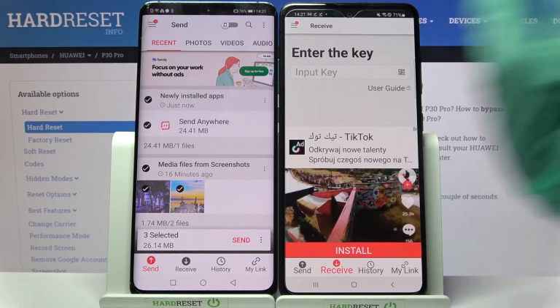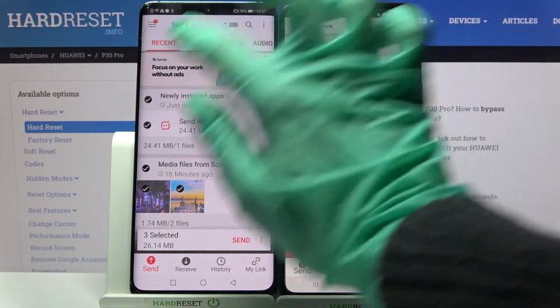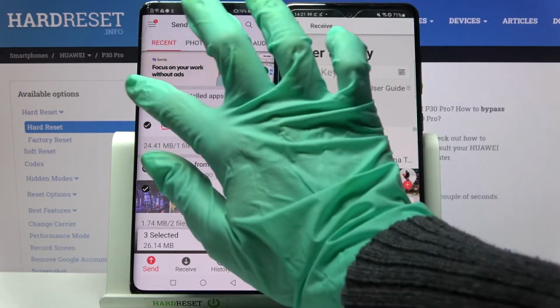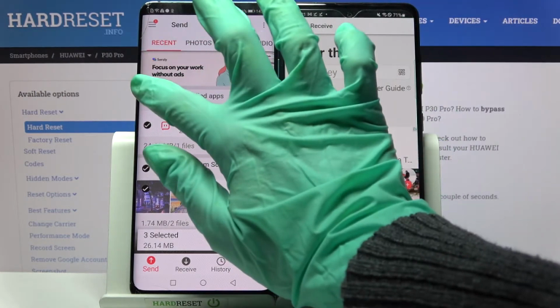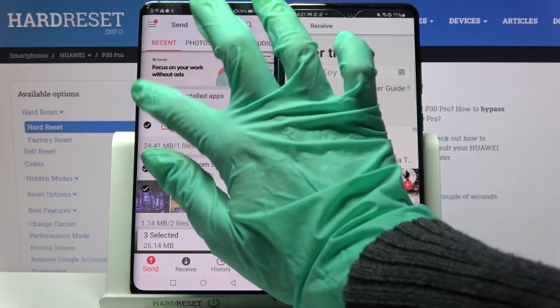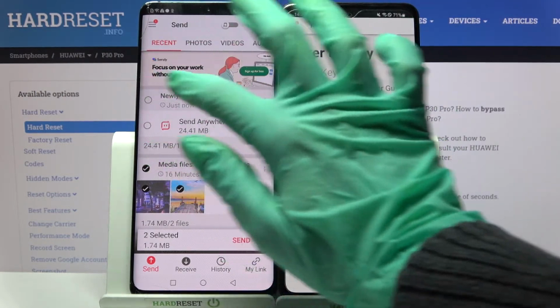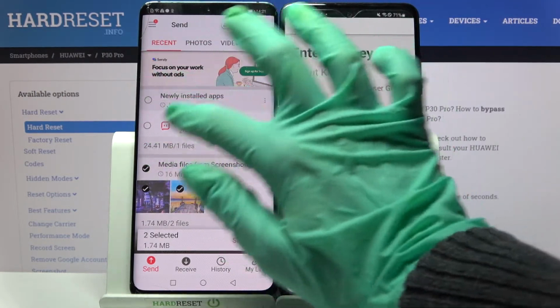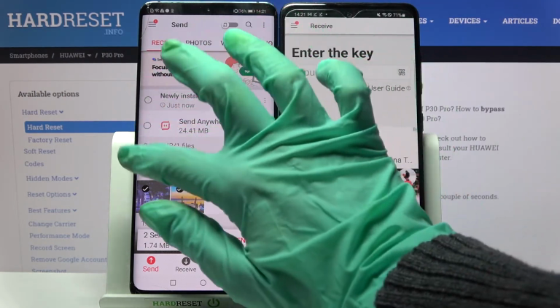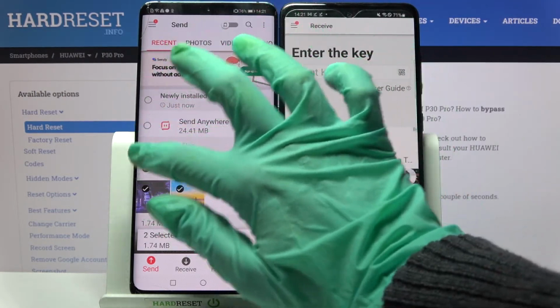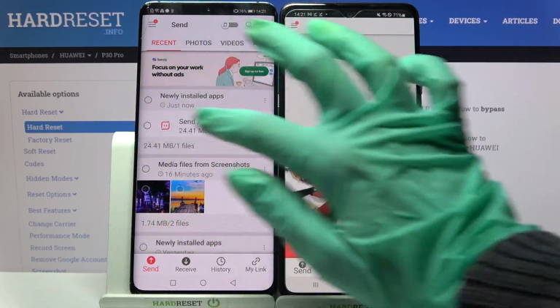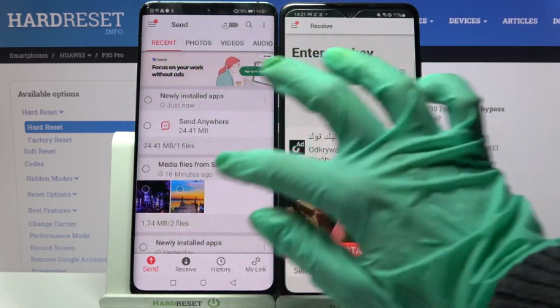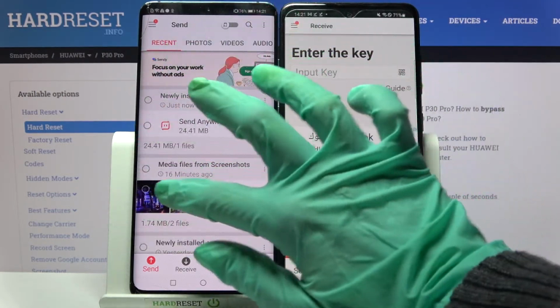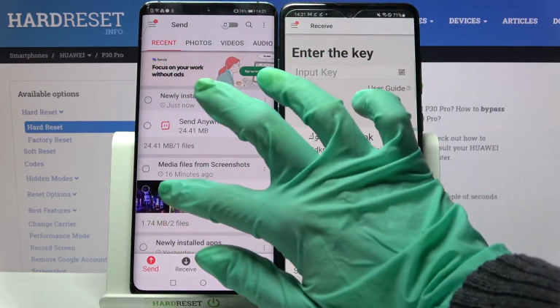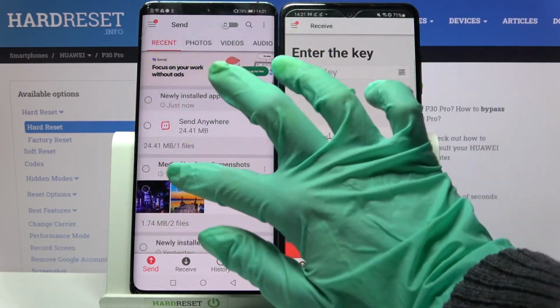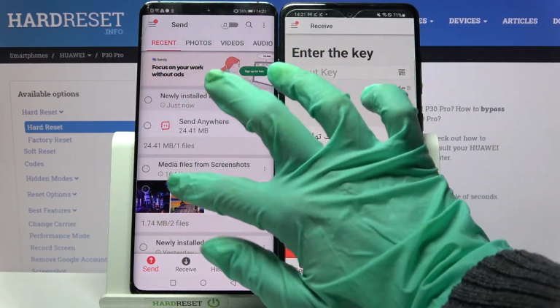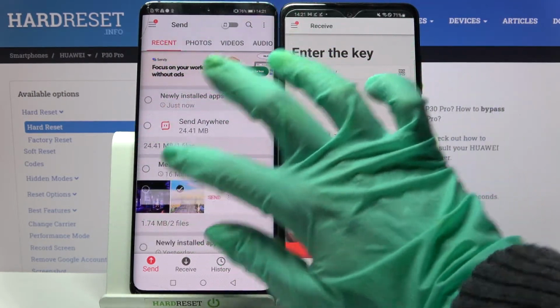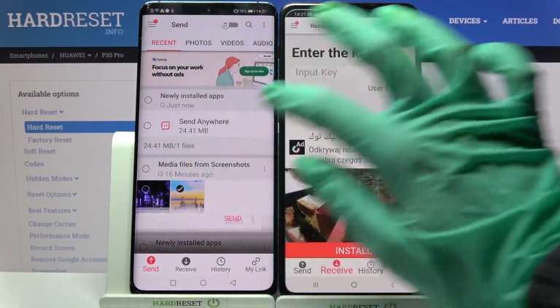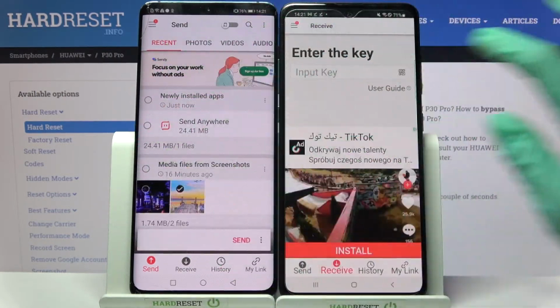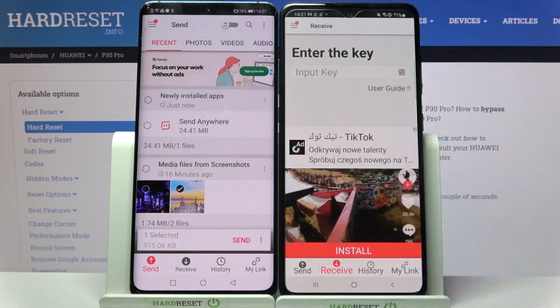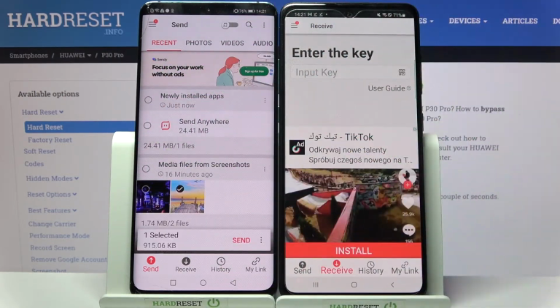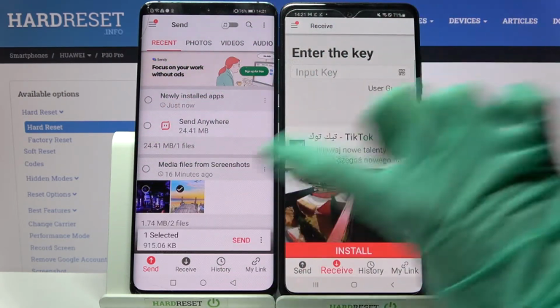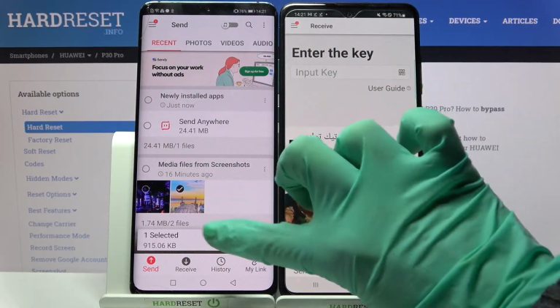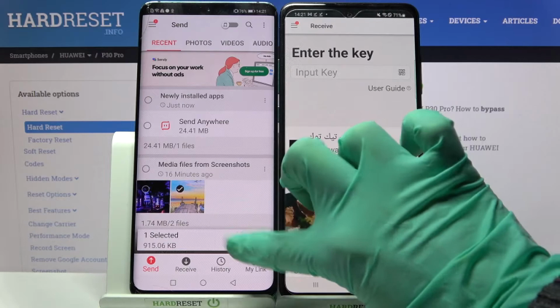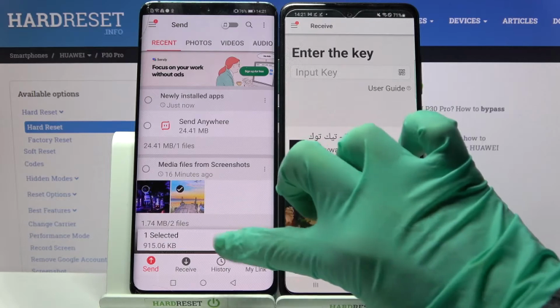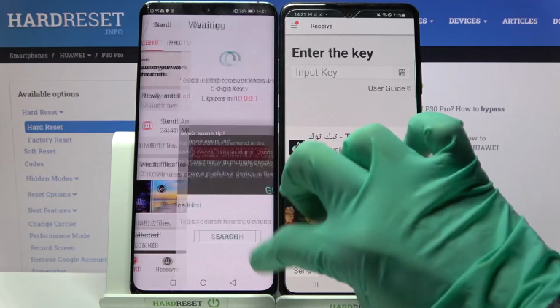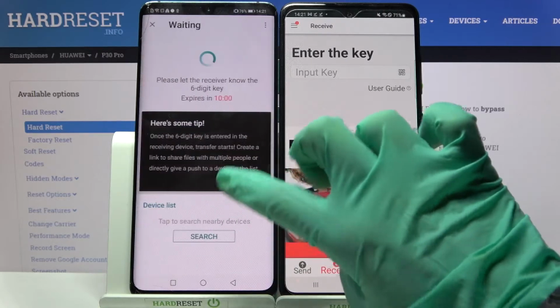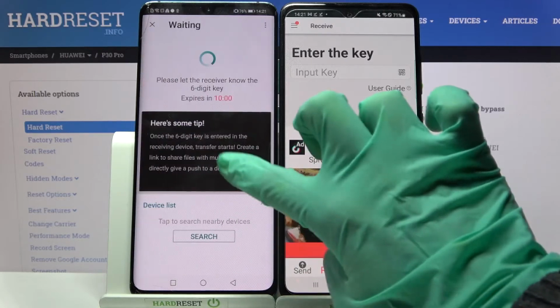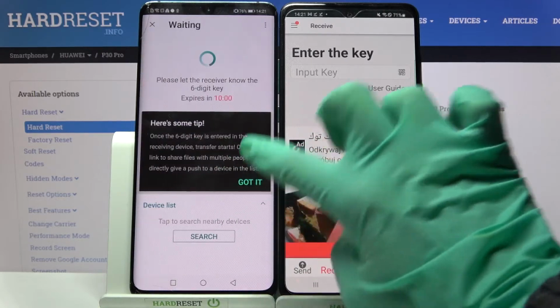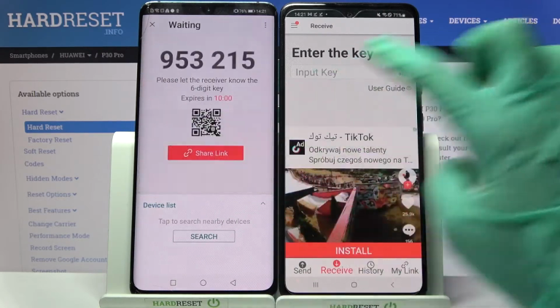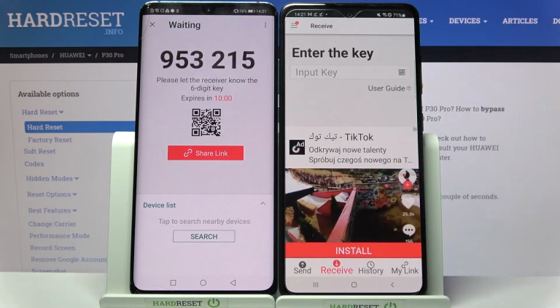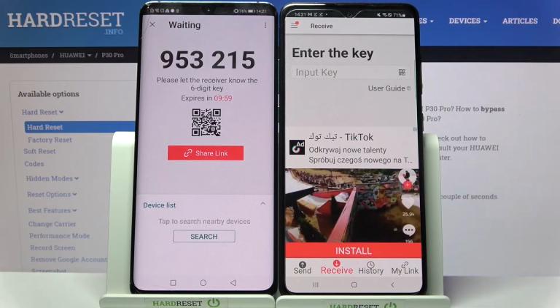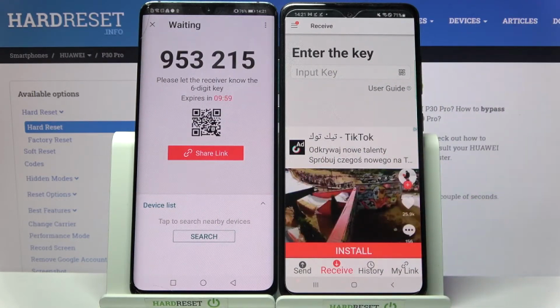But it will take a lot of time, so for example I will go with one photo, choose send, and click got it.